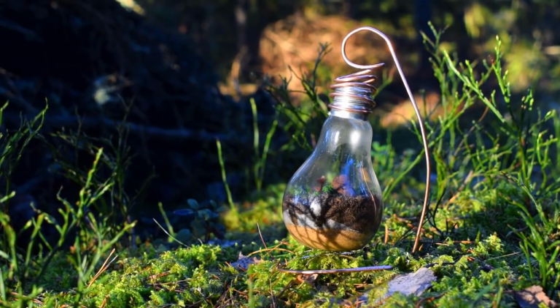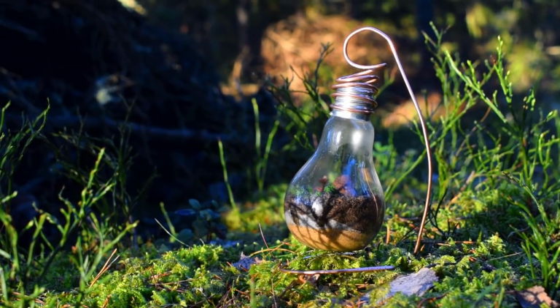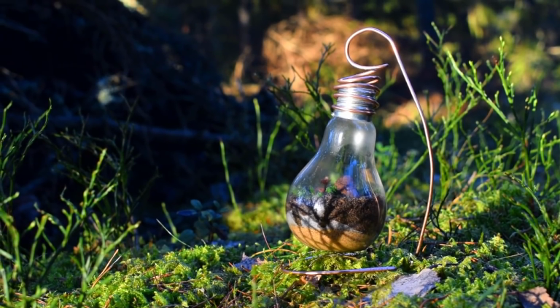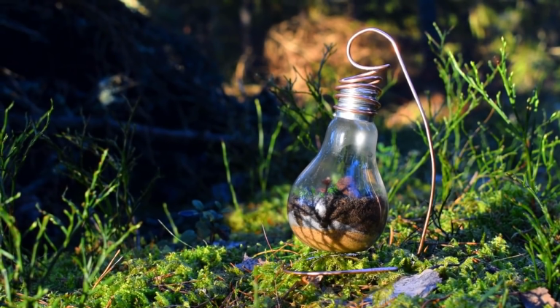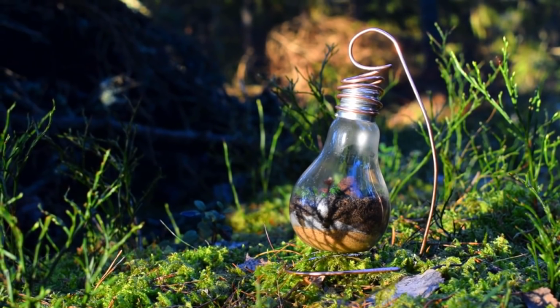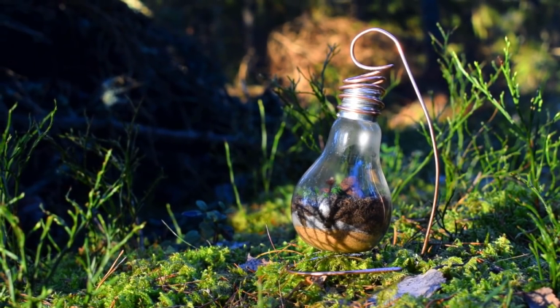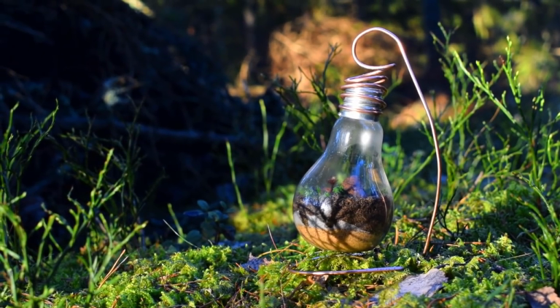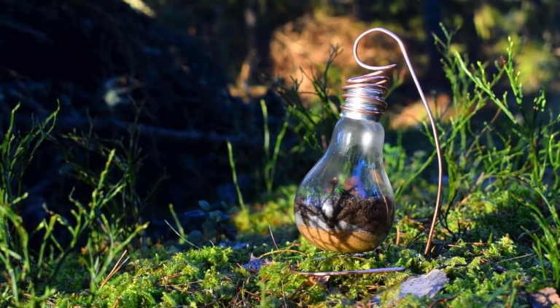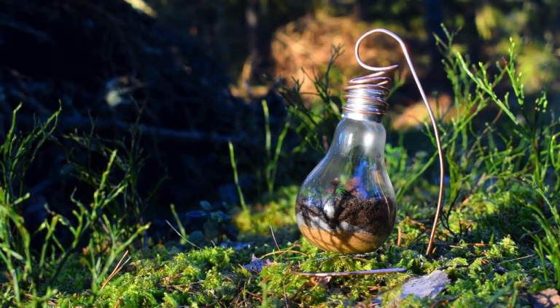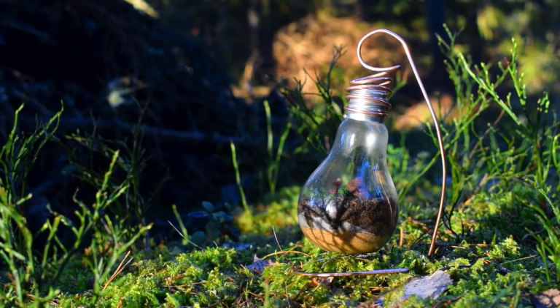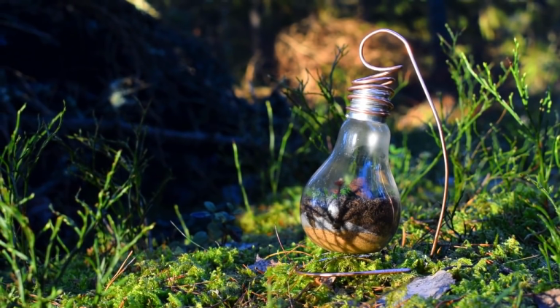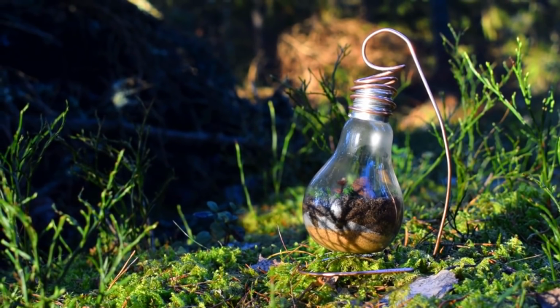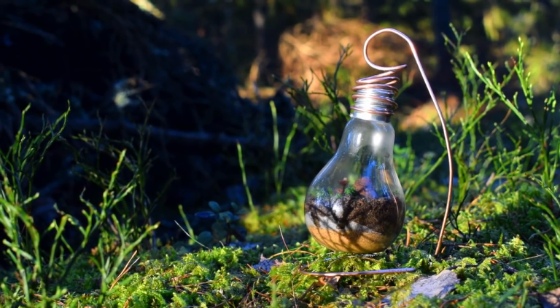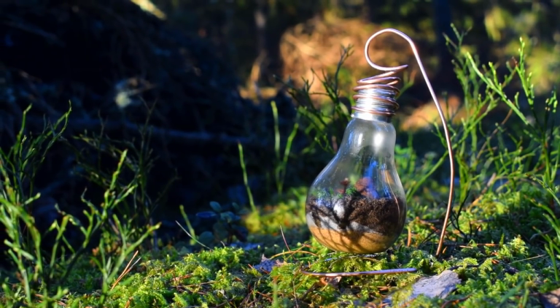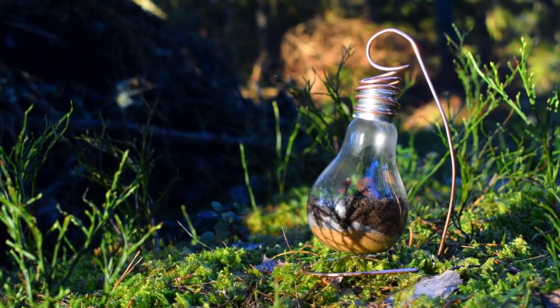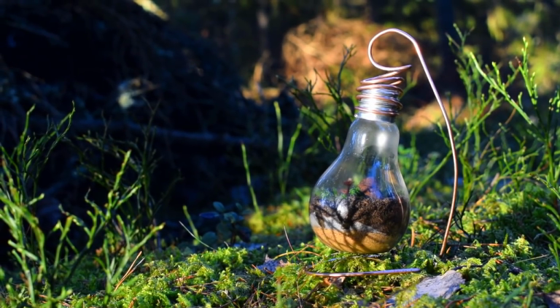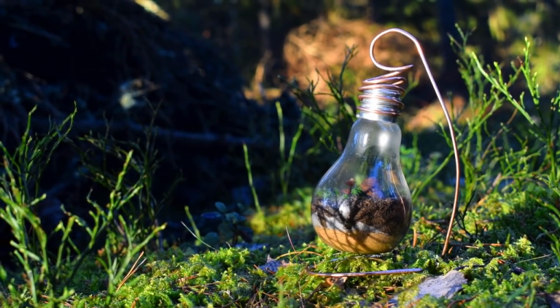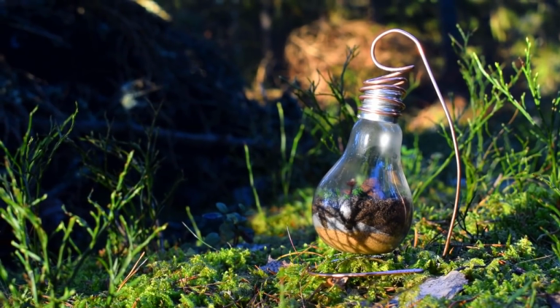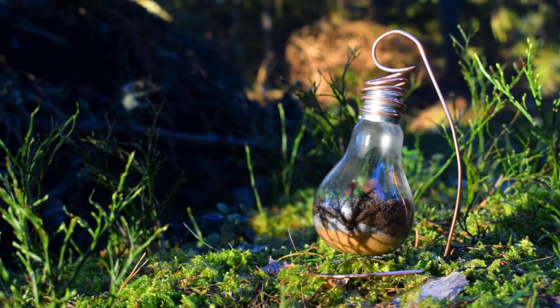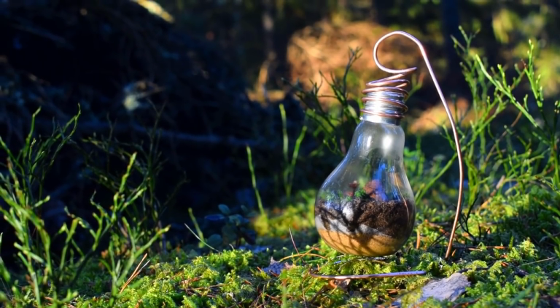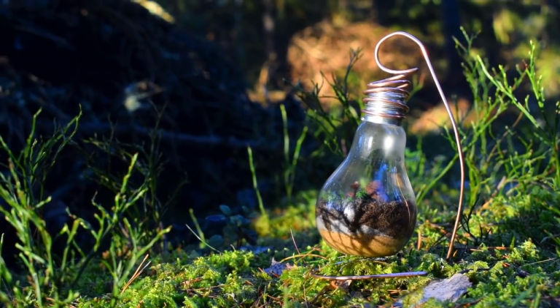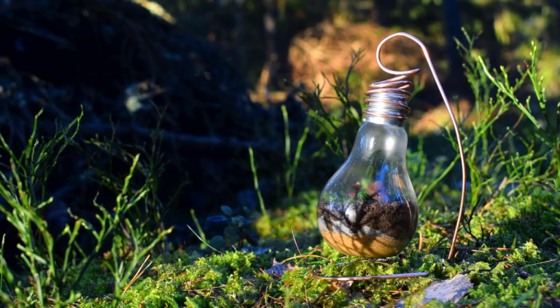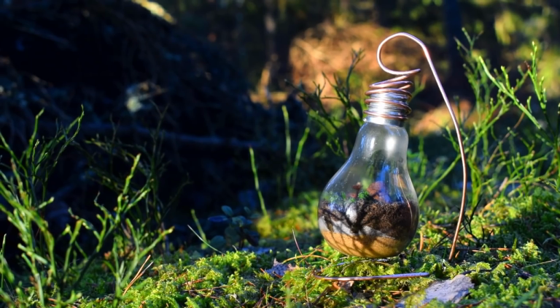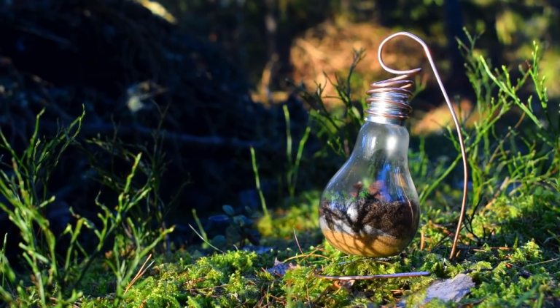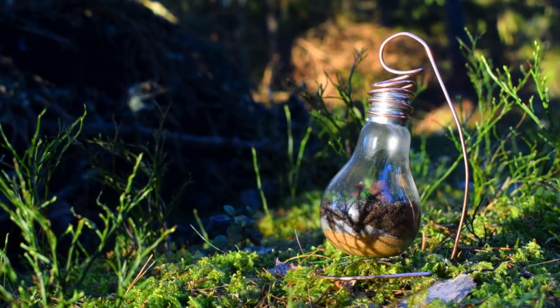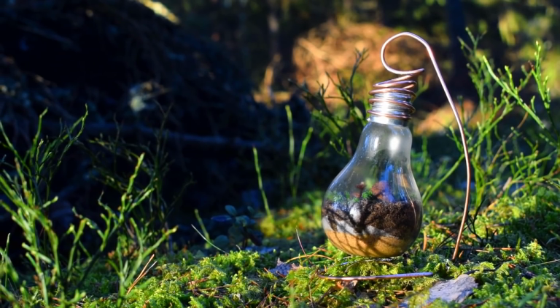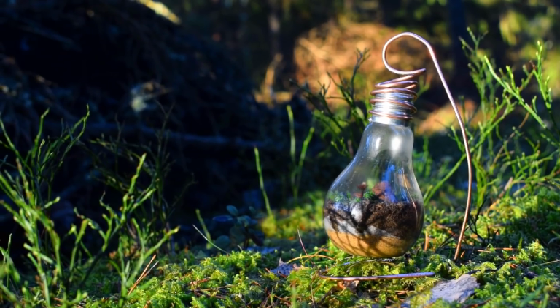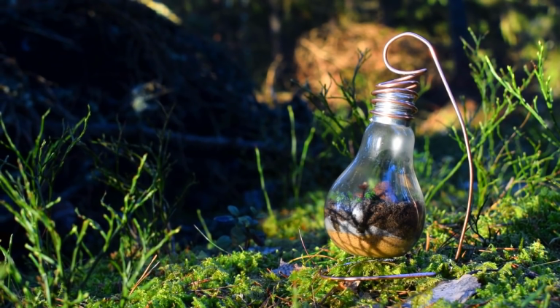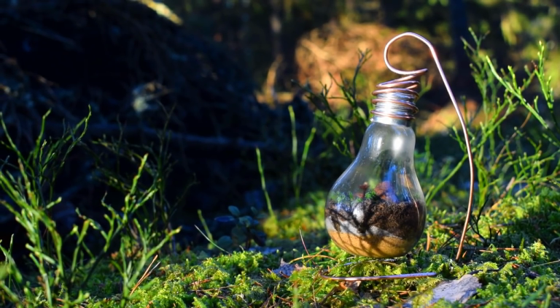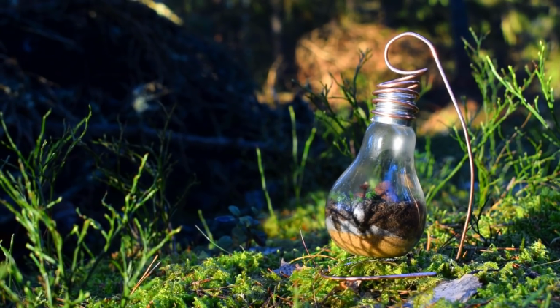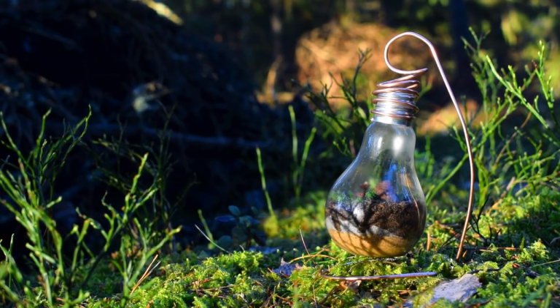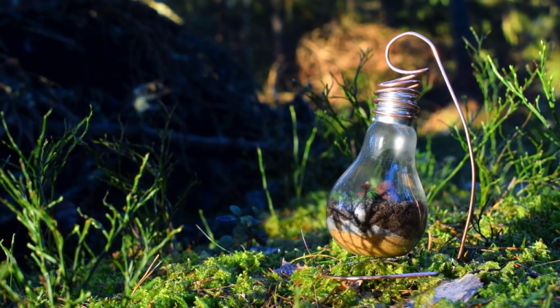What's up scavengers, Ant Scandinavia here, and today we're making a beautiful and simple light bulb vivarium.